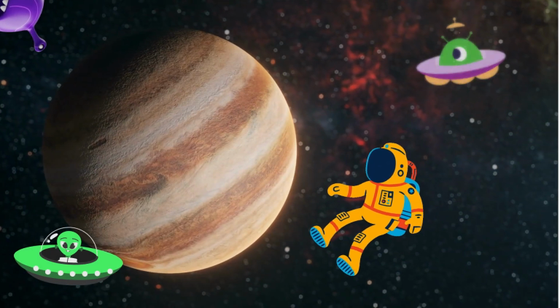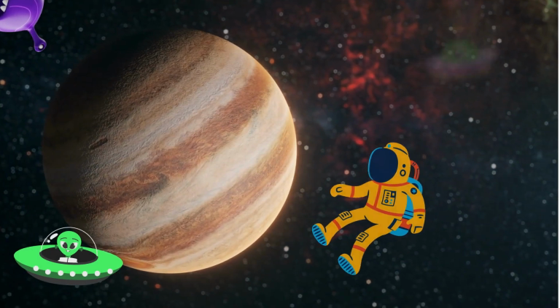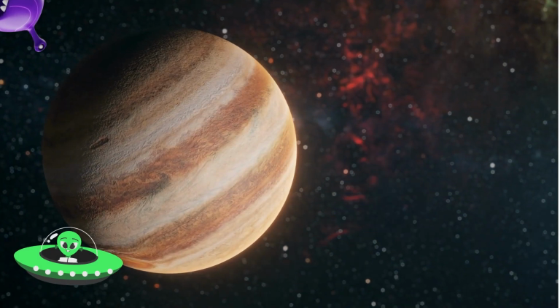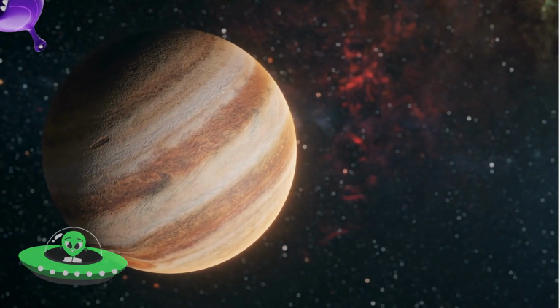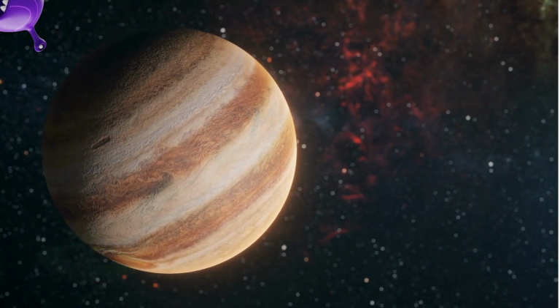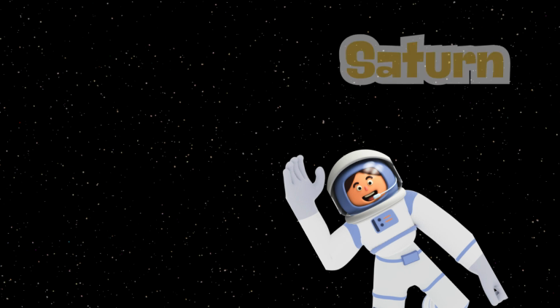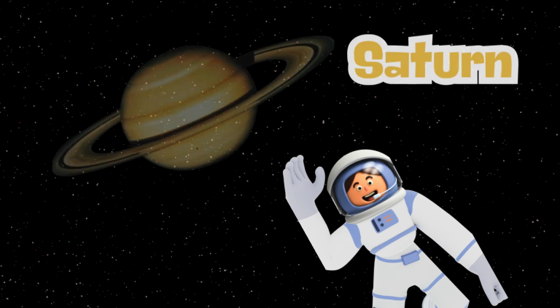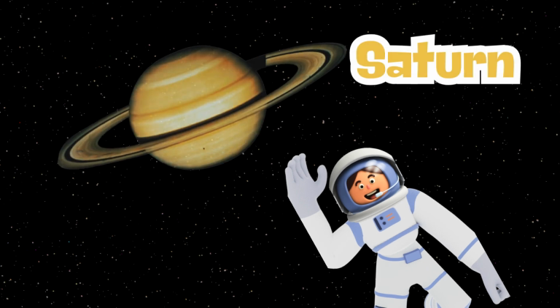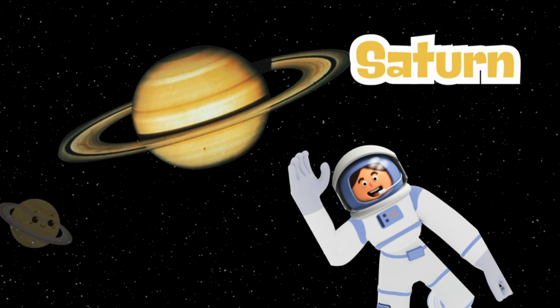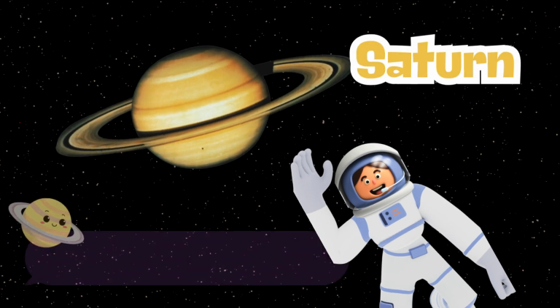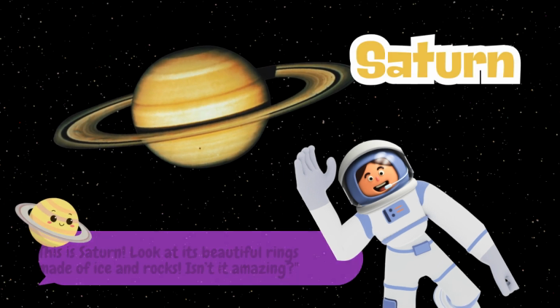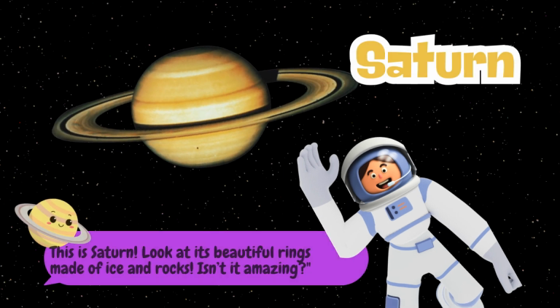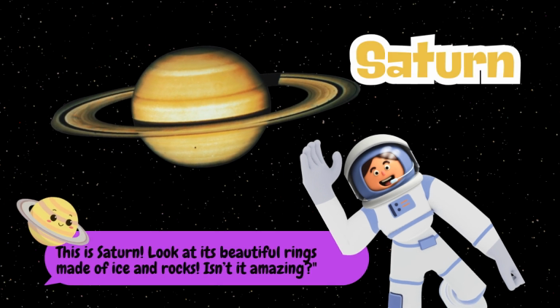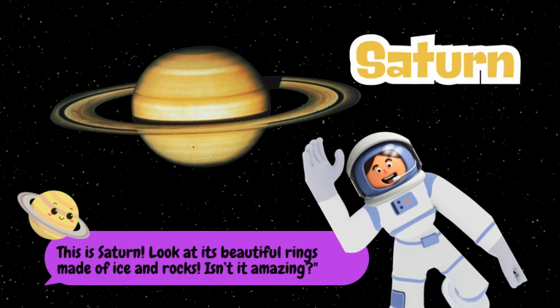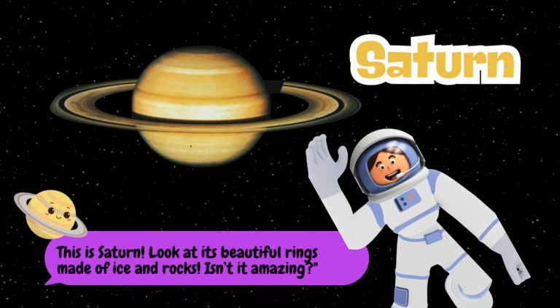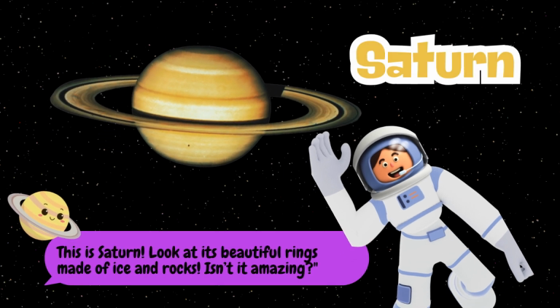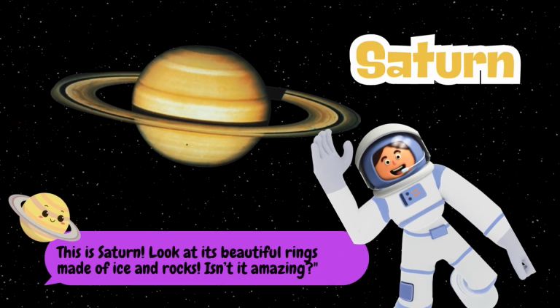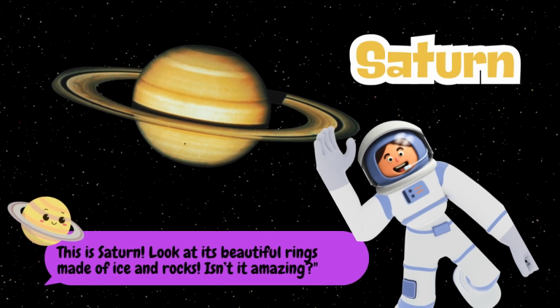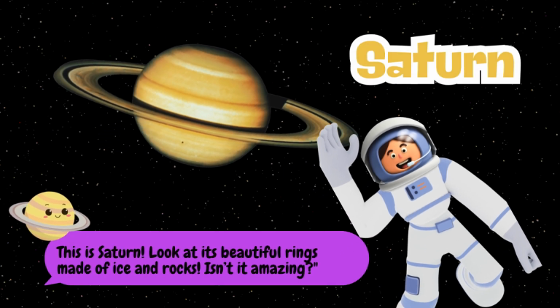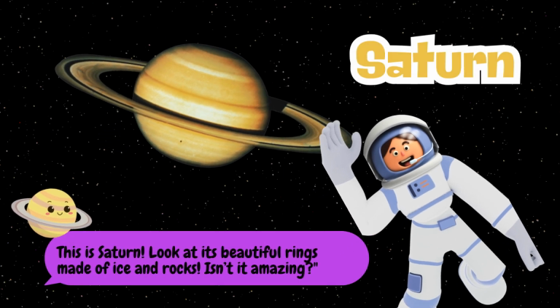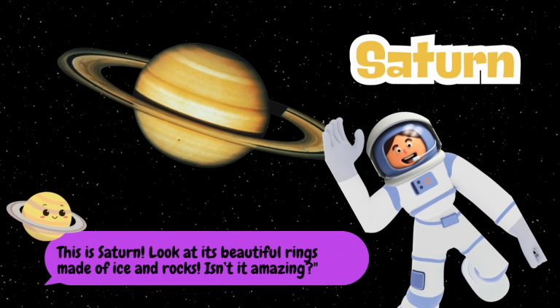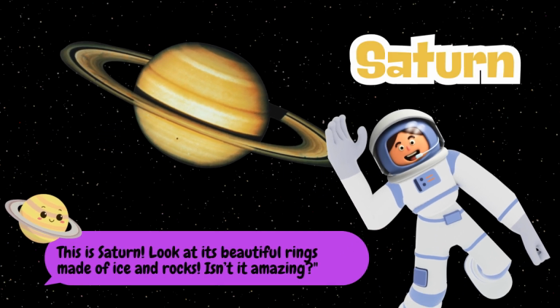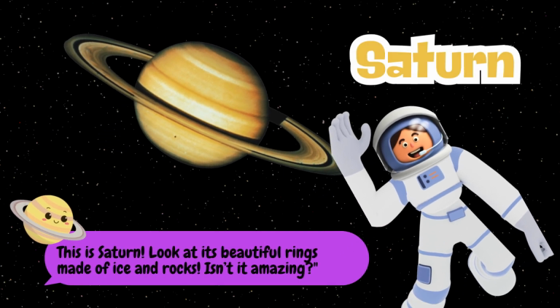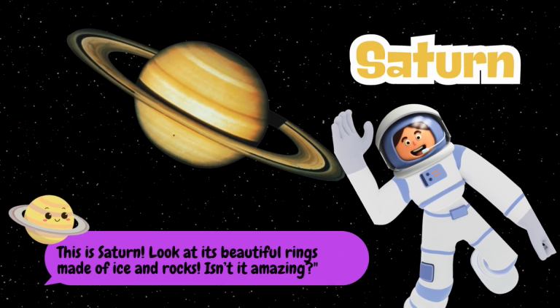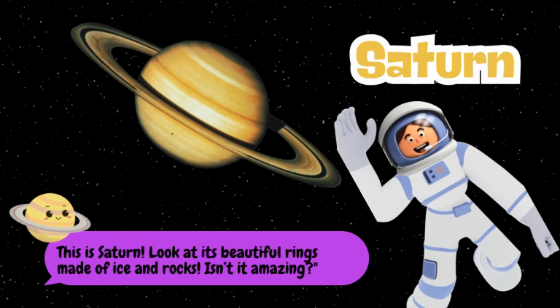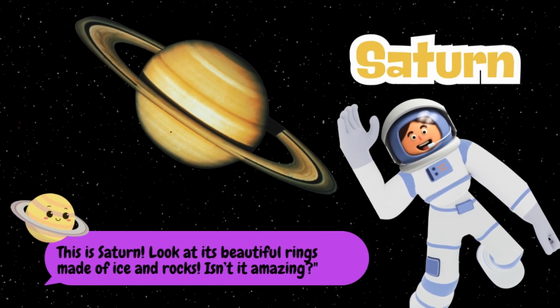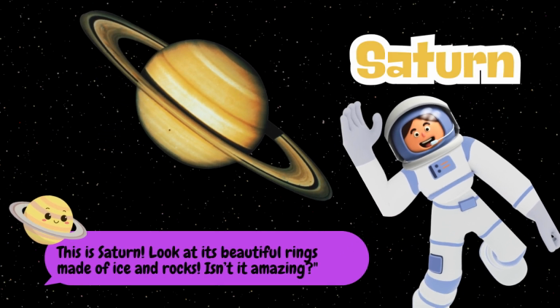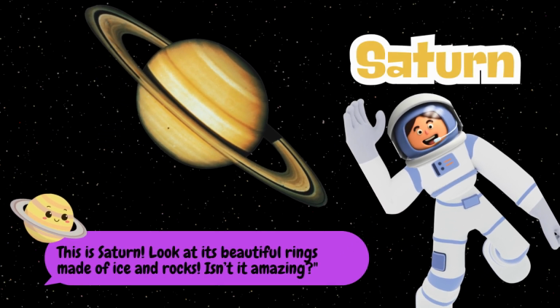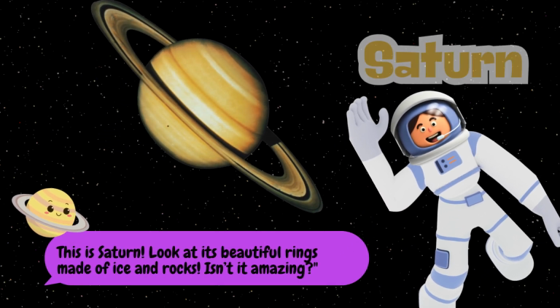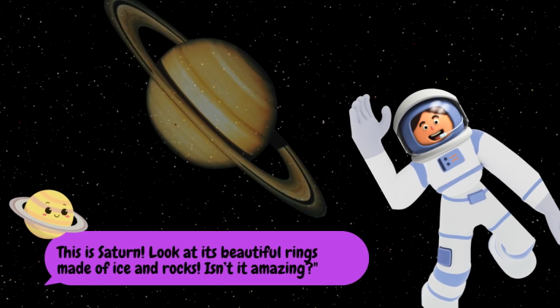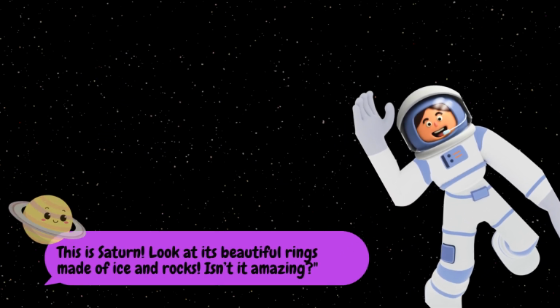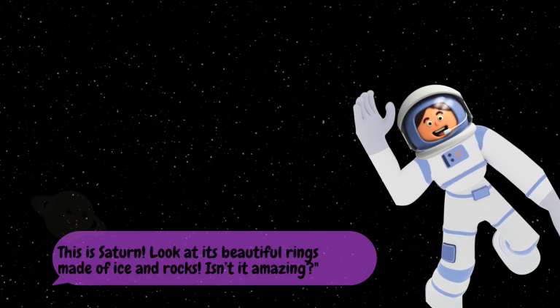This is Saturn. Look at its beautiful rings made of ice and rocks! Isn't it amazing?